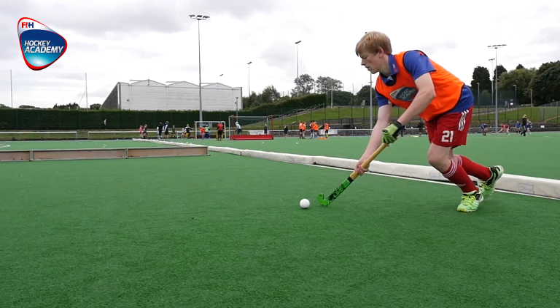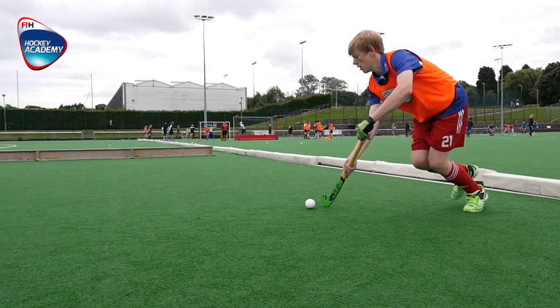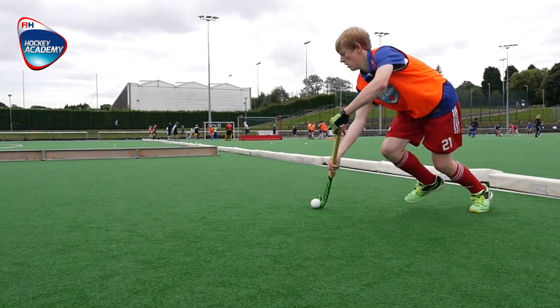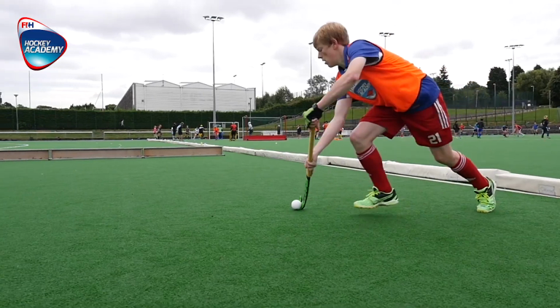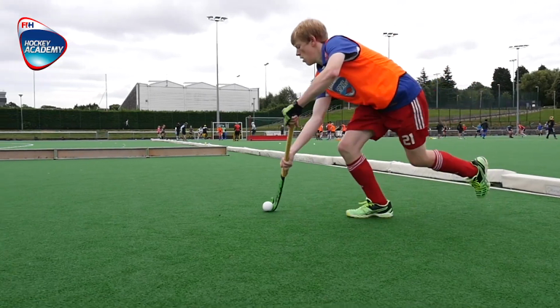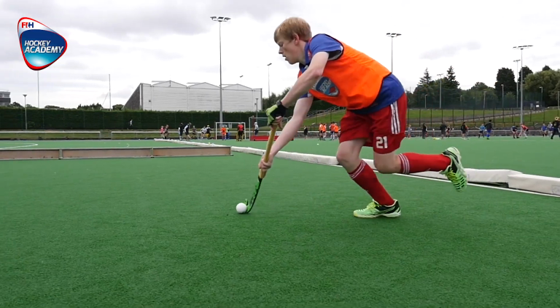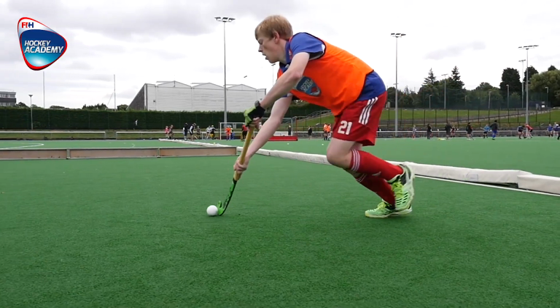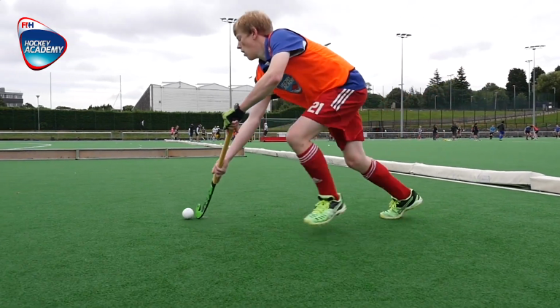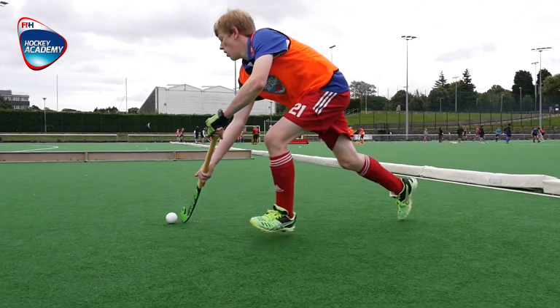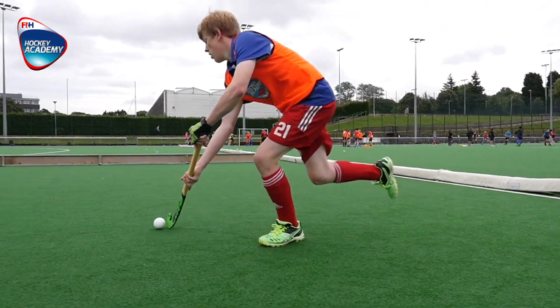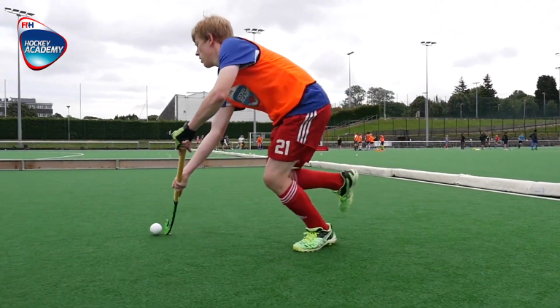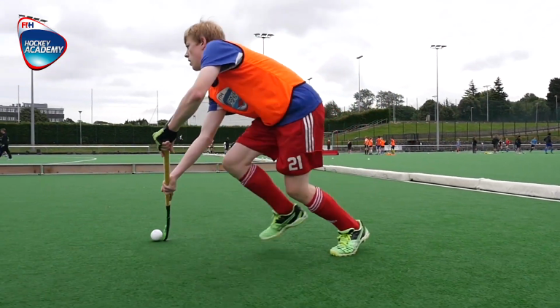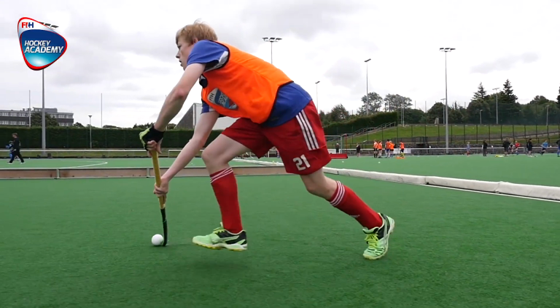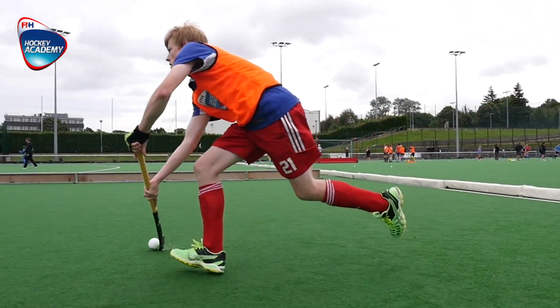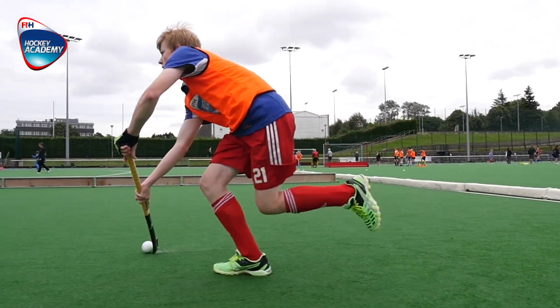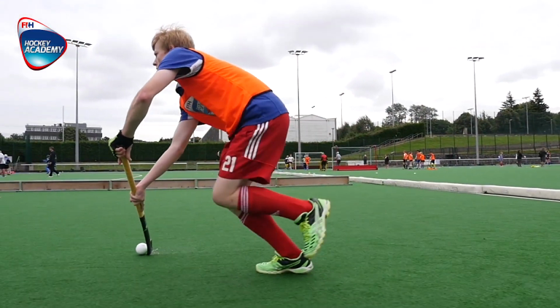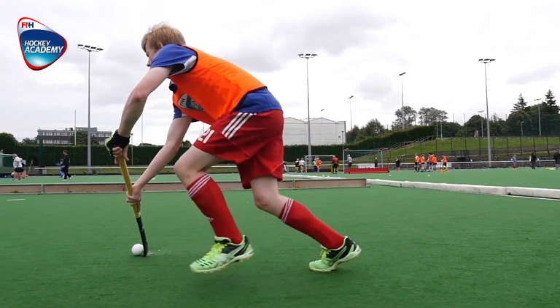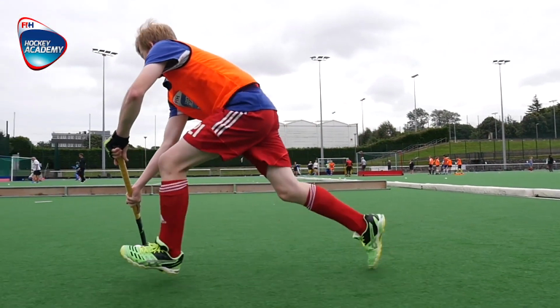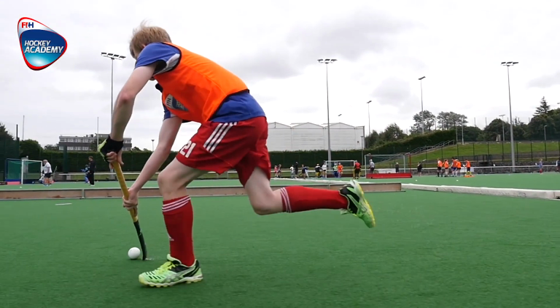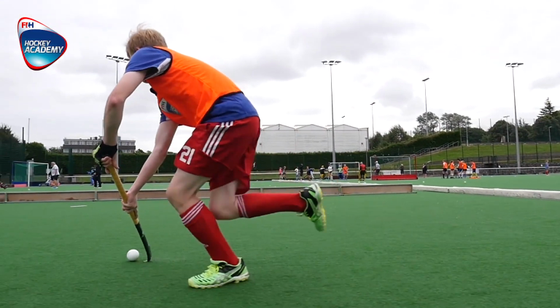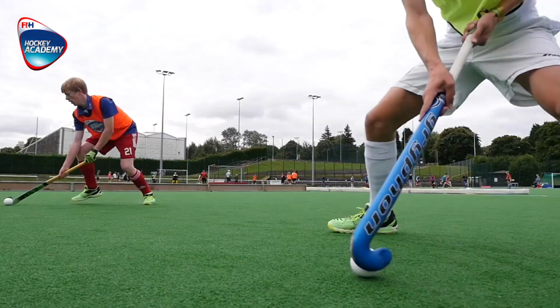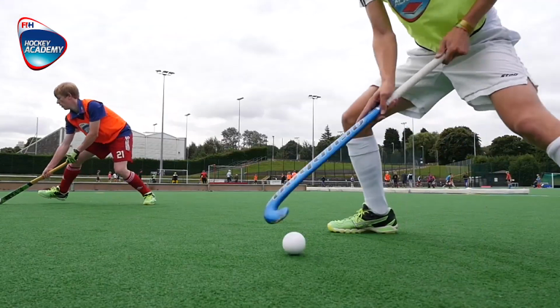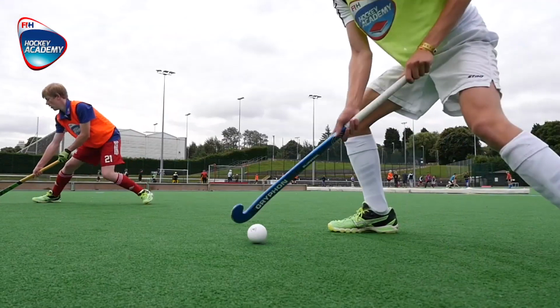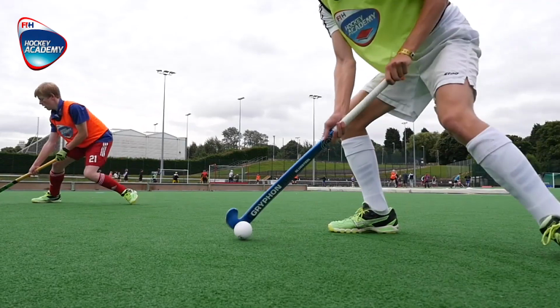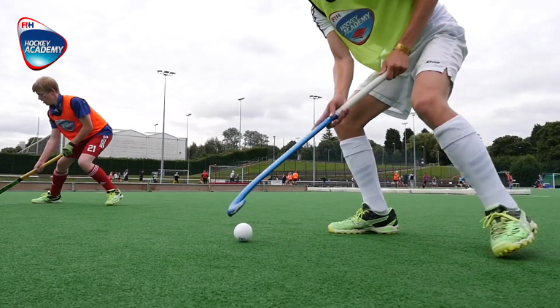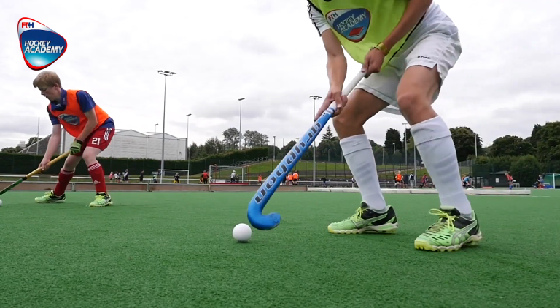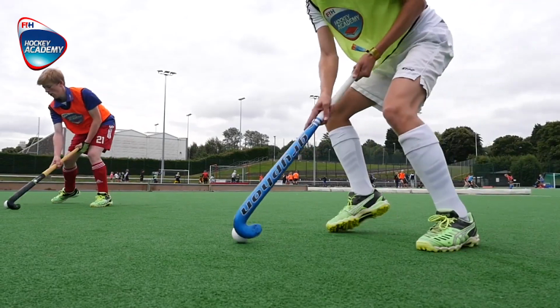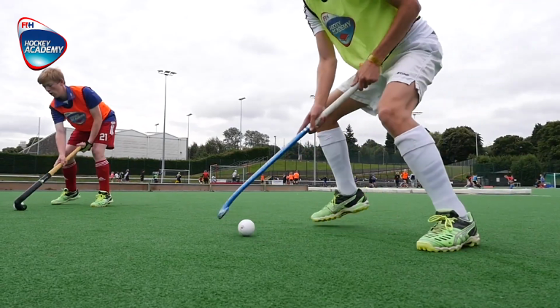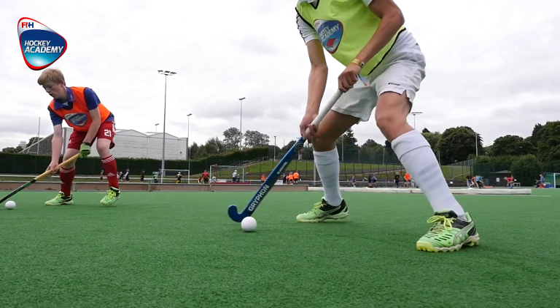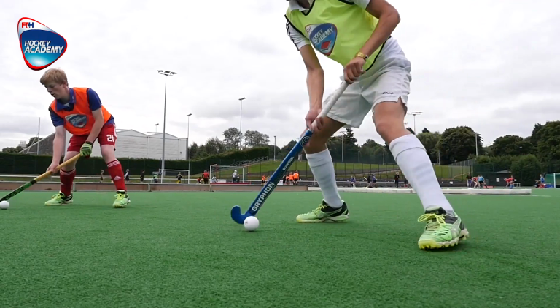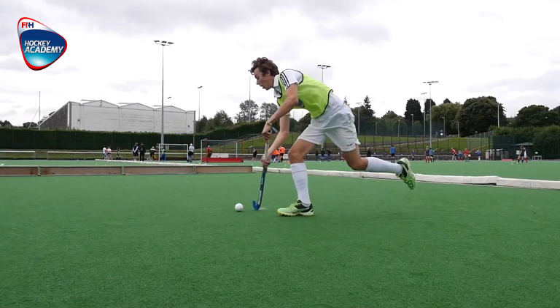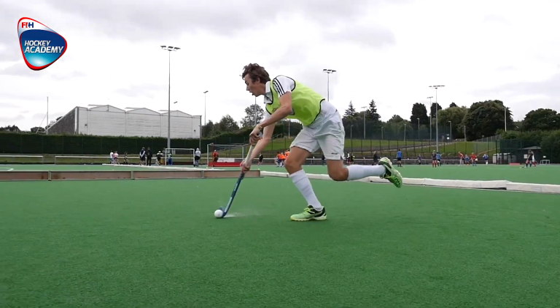The basic grip is used for receiving, dribbling, Indian dribble, and the push pass.